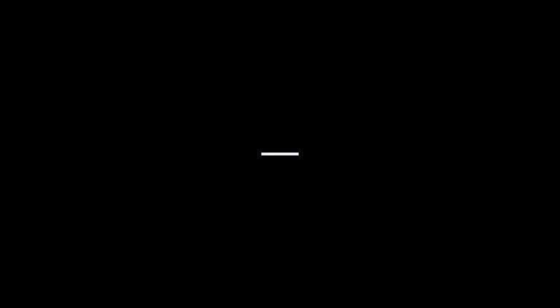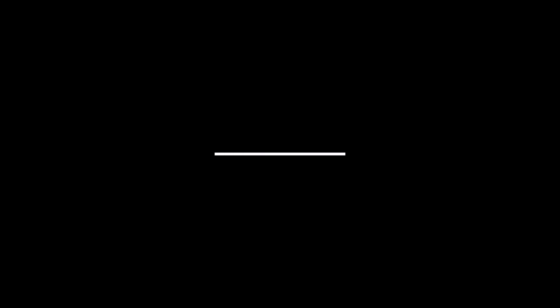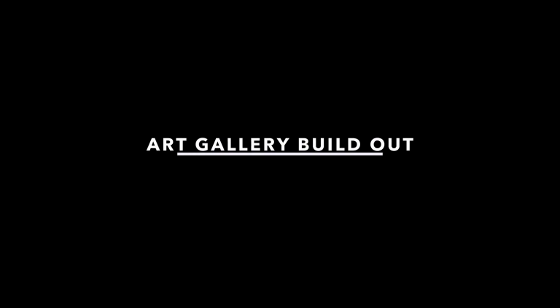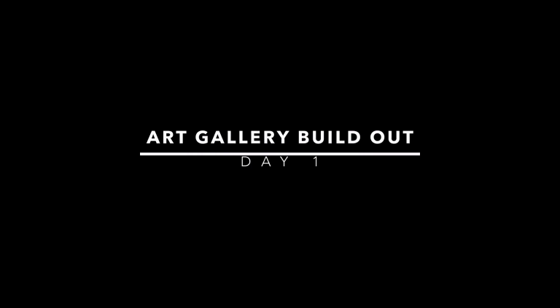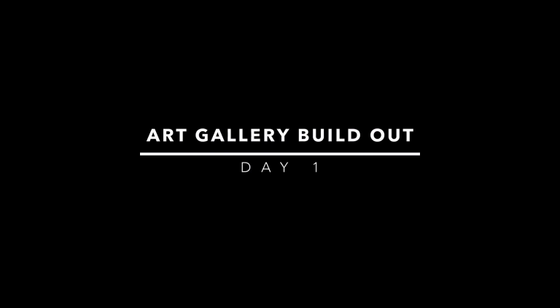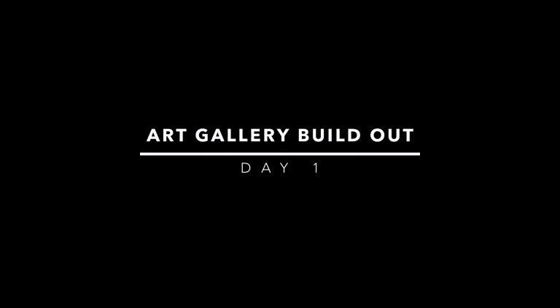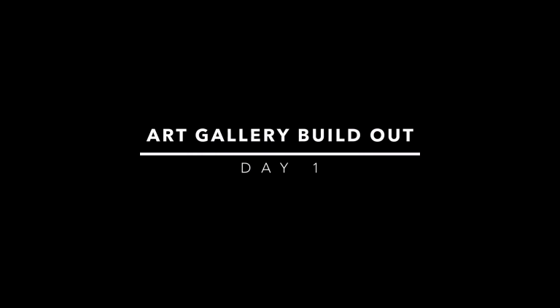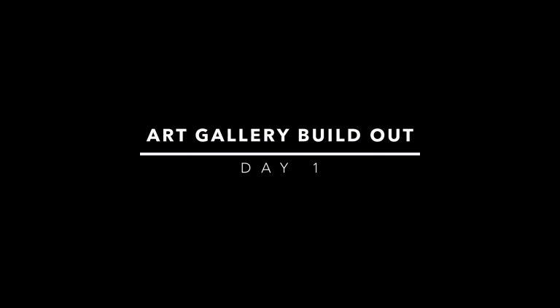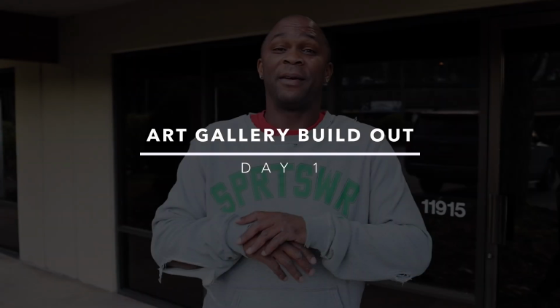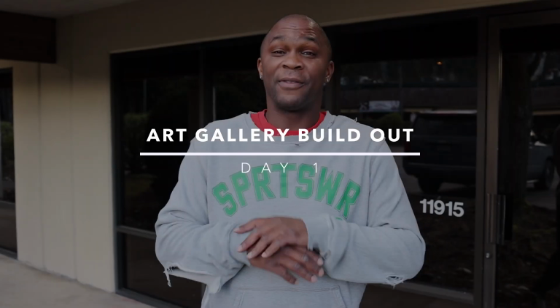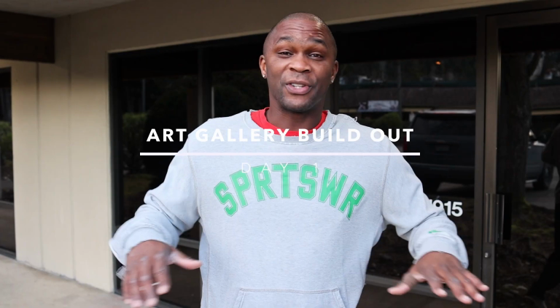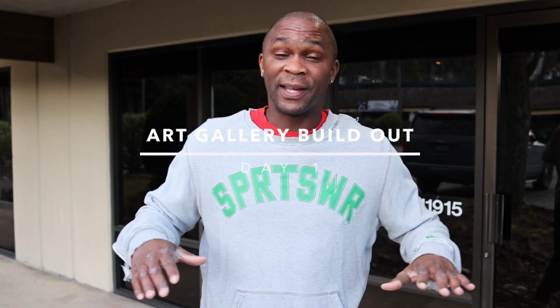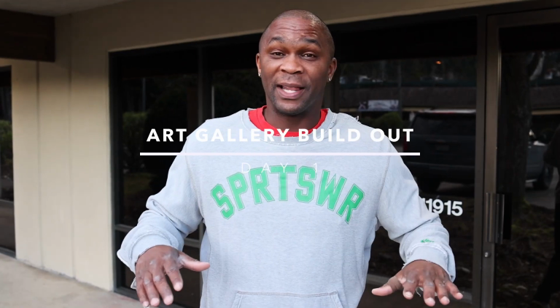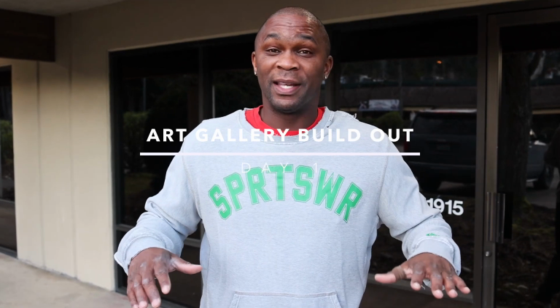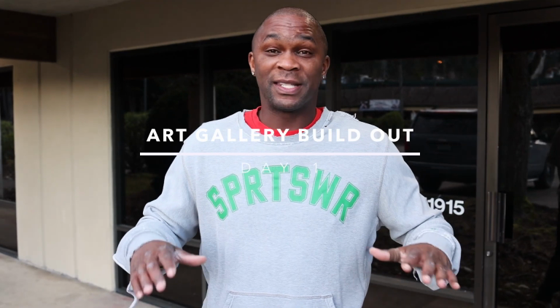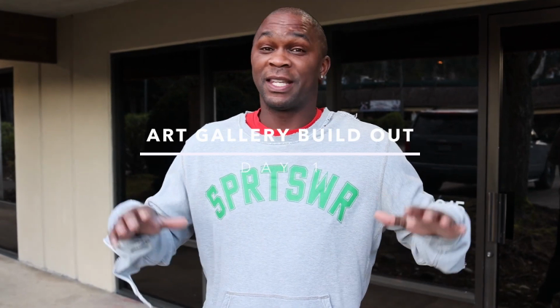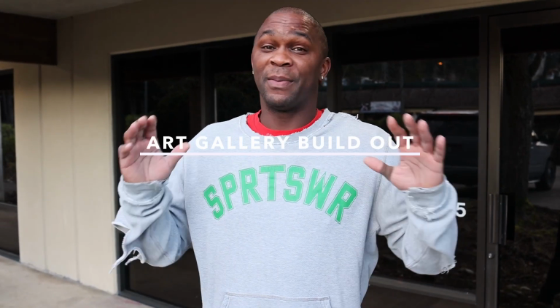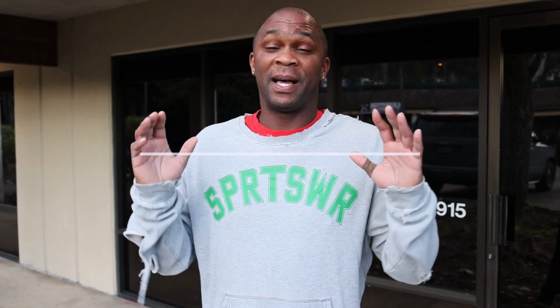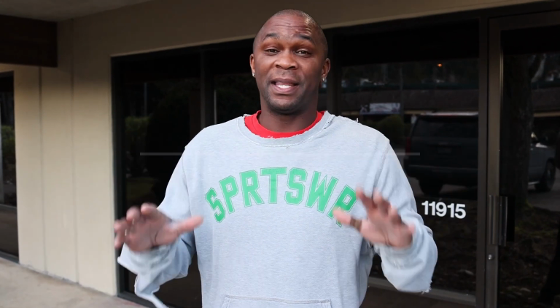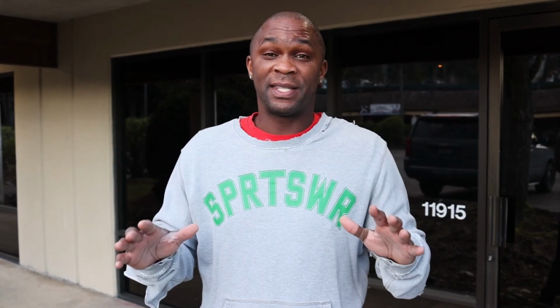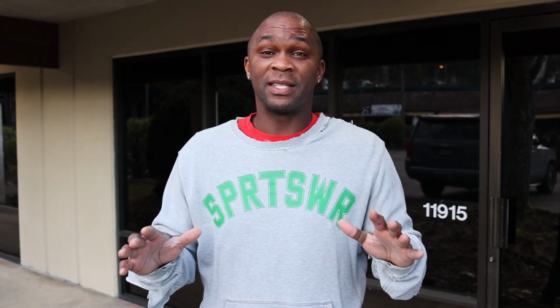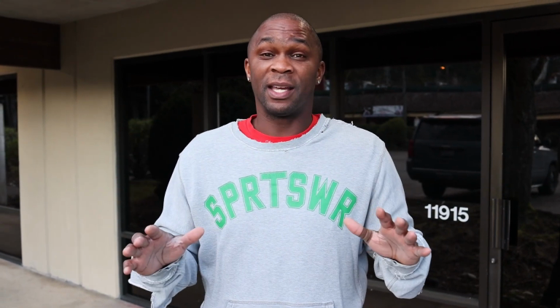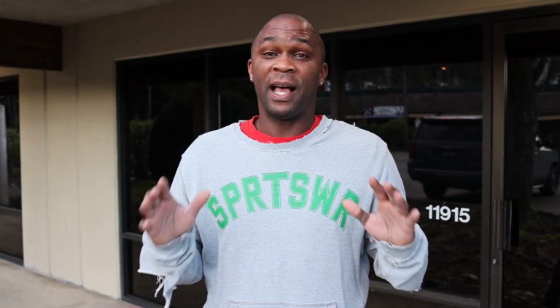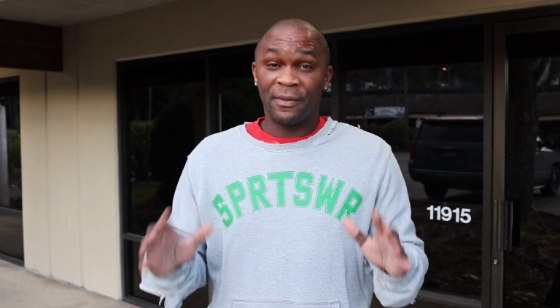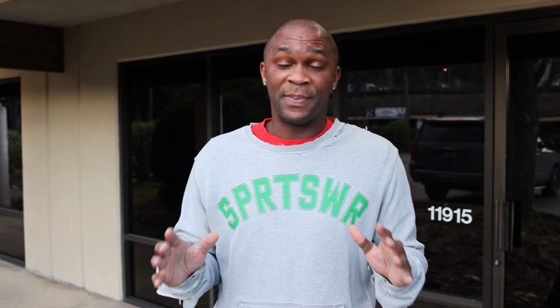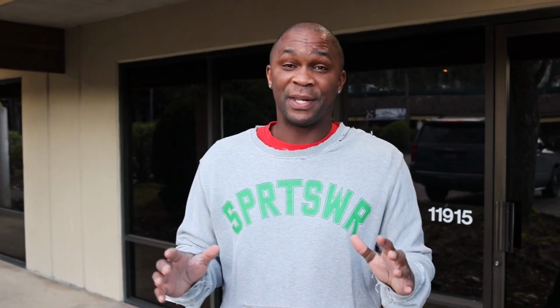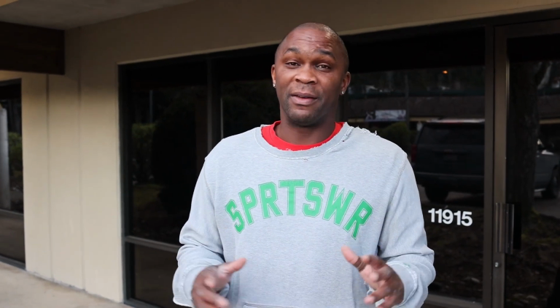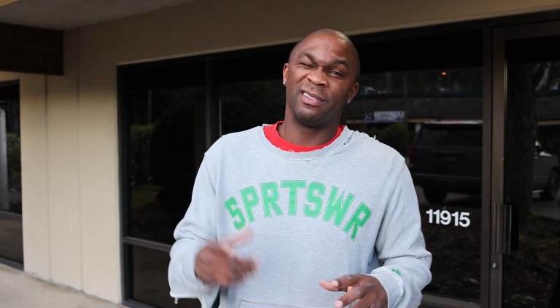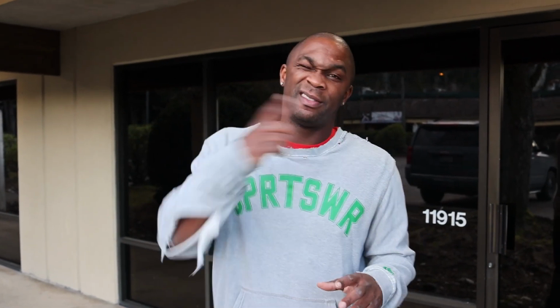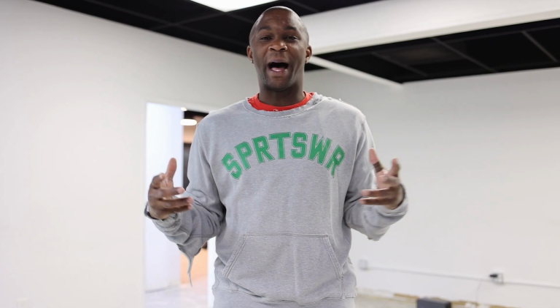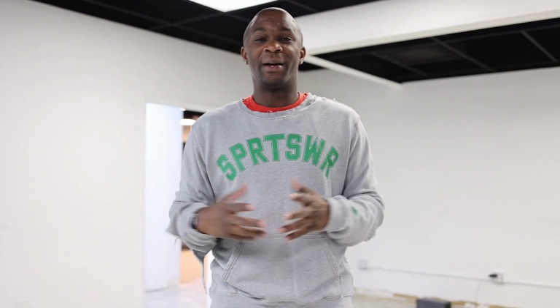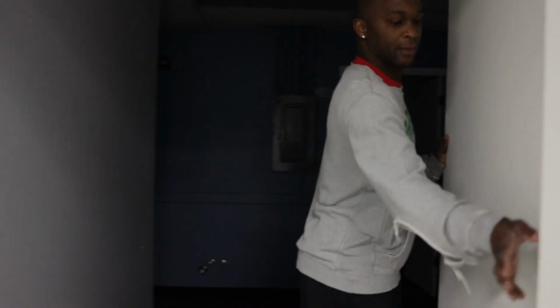Today everybody, I'm building out my first art gallery. This is going to be a behind-the-scenes look of the build-up. Let's check it out.